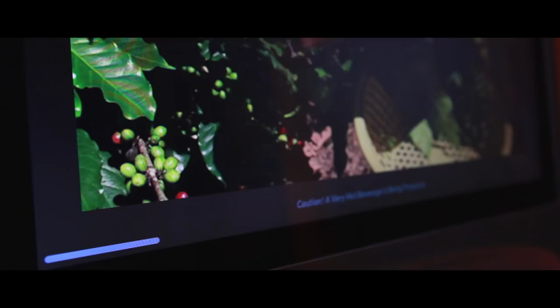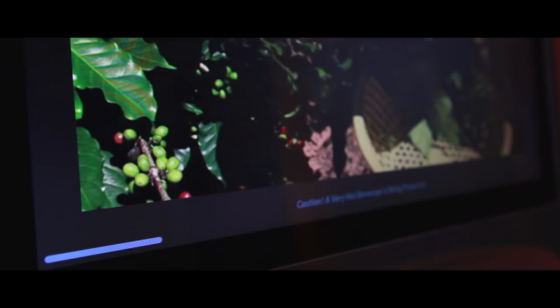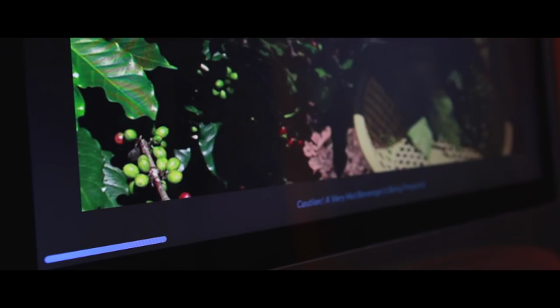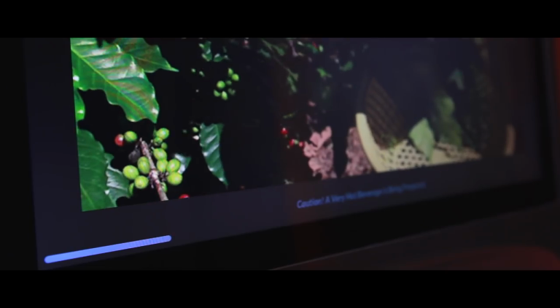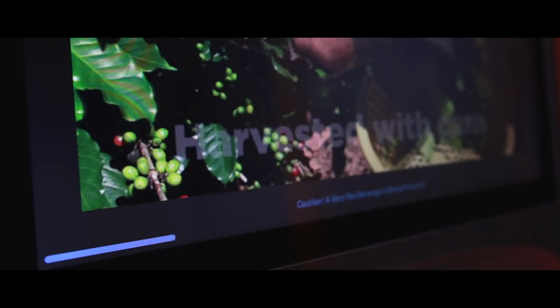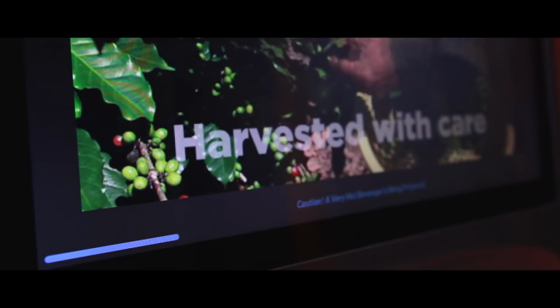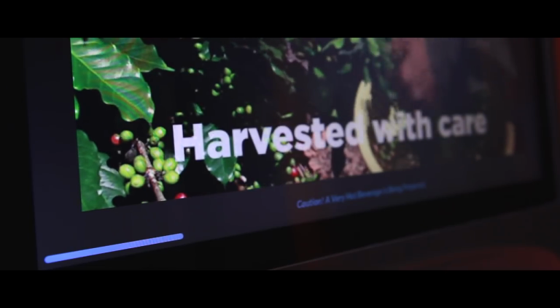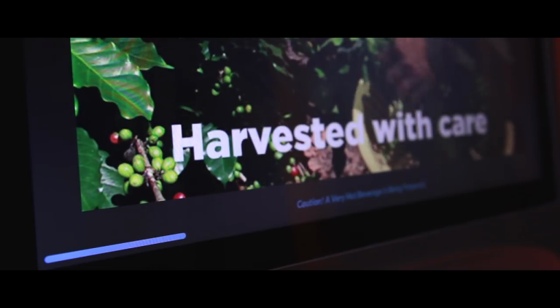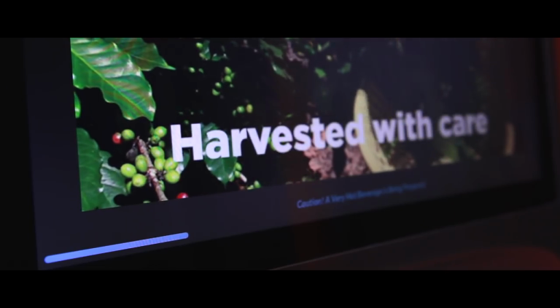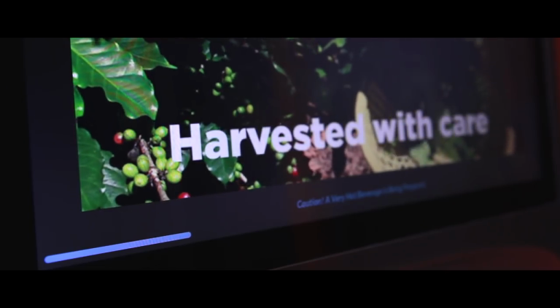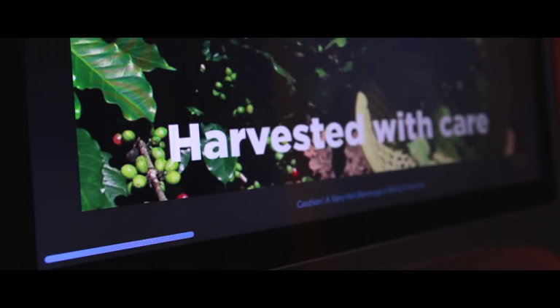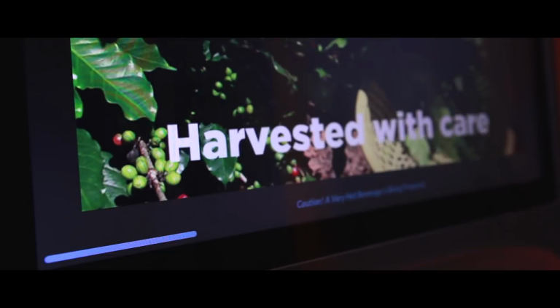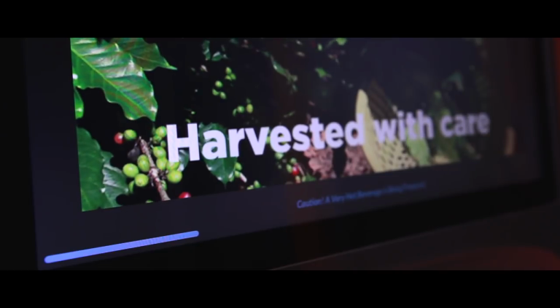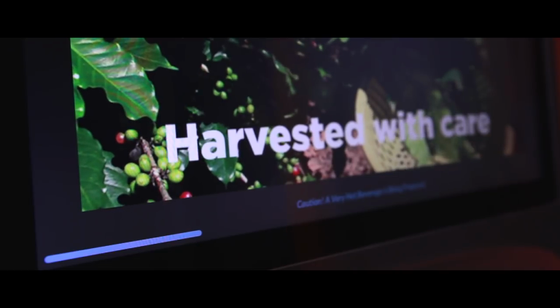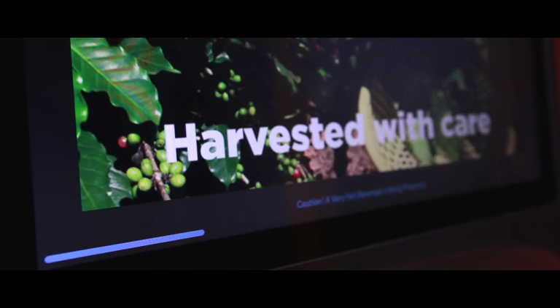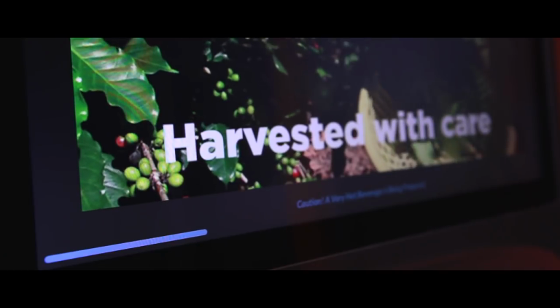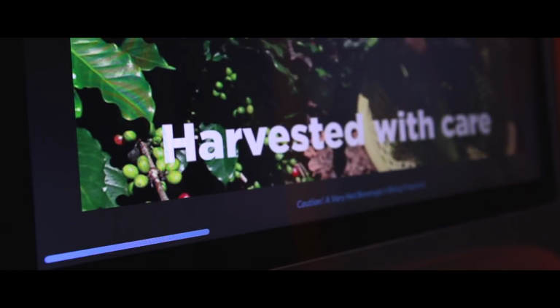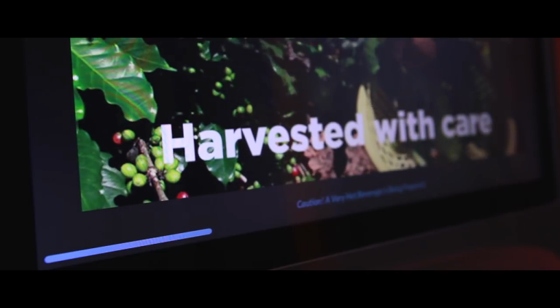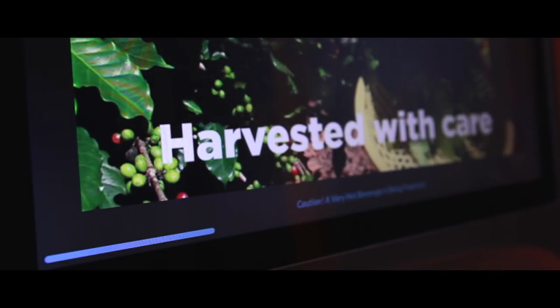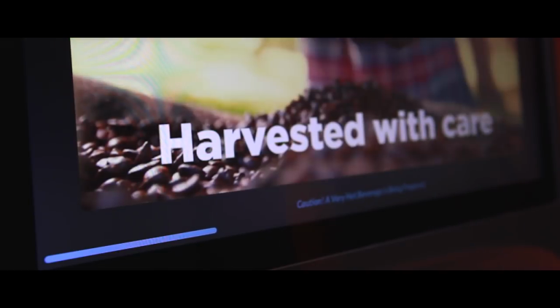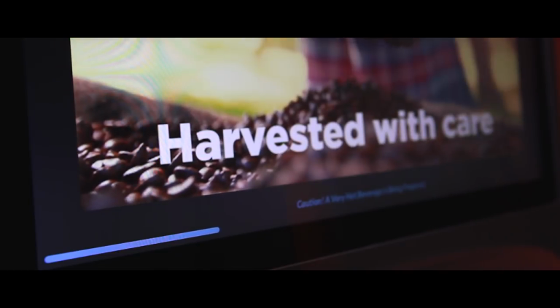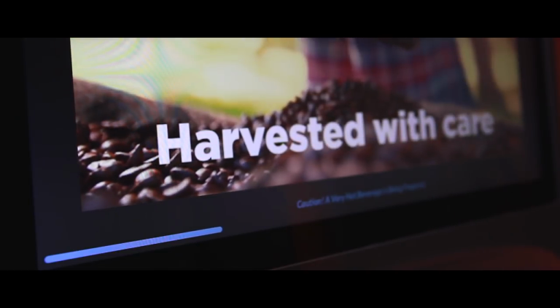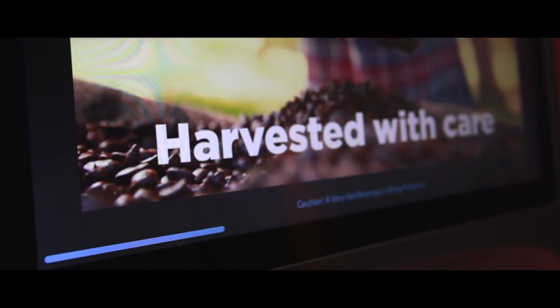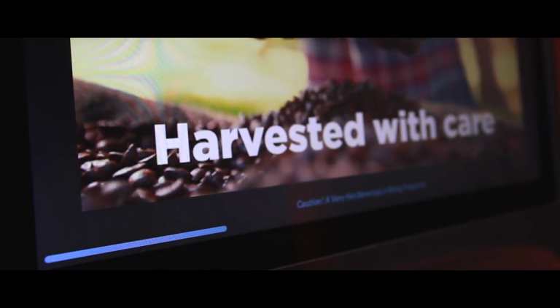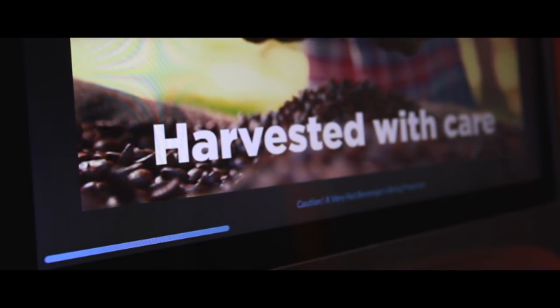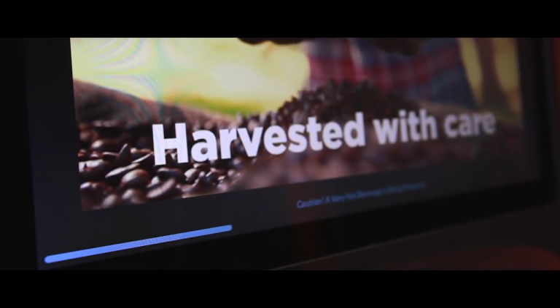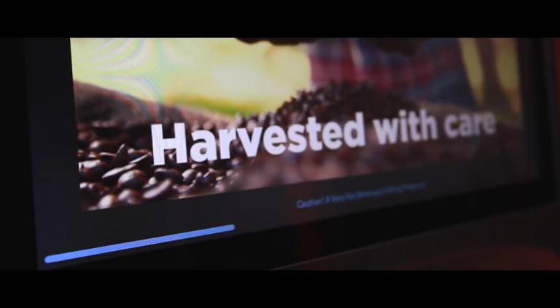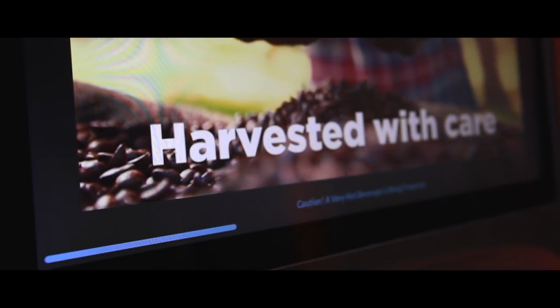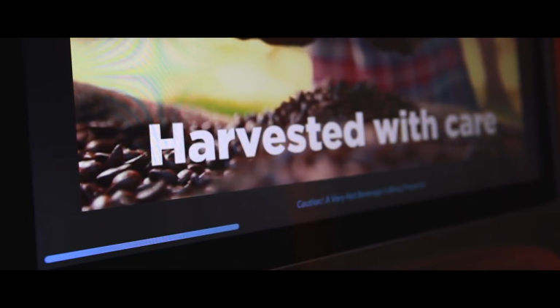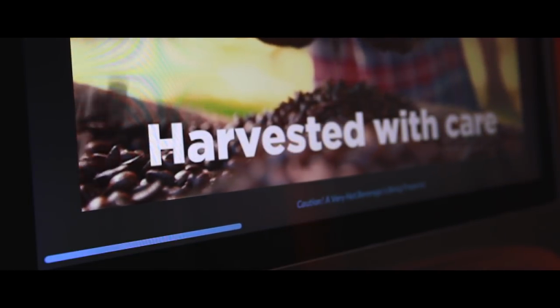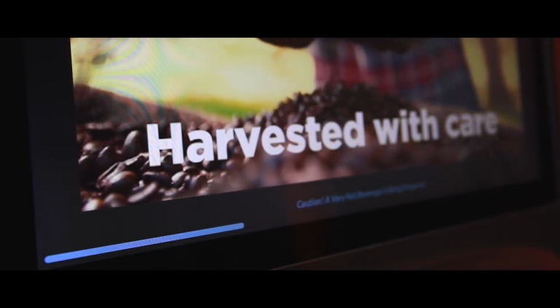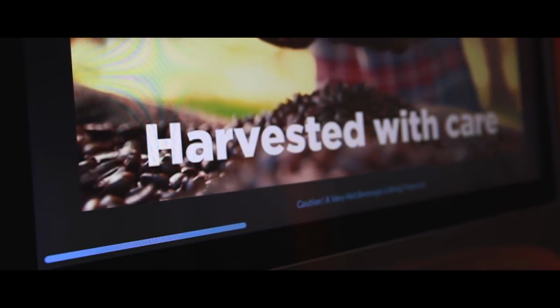Play a custom video during brew time — a great opportunity for your communication needs or to strengthen your brand image.